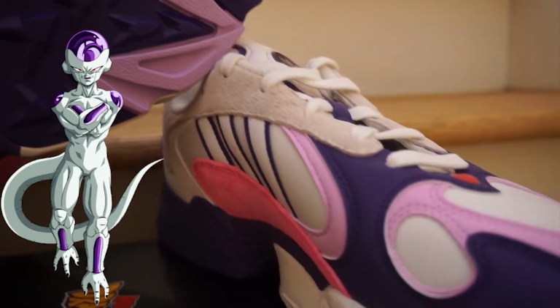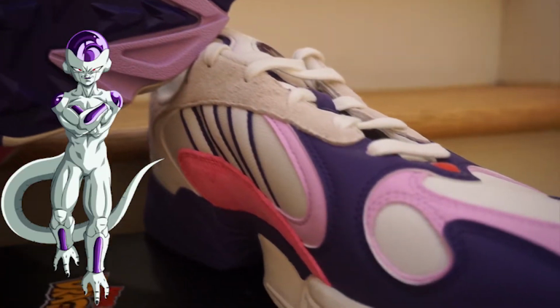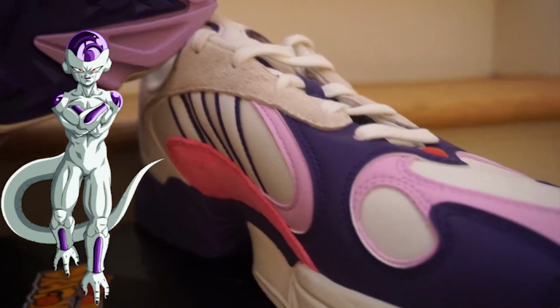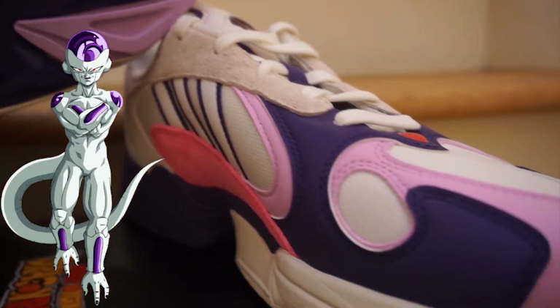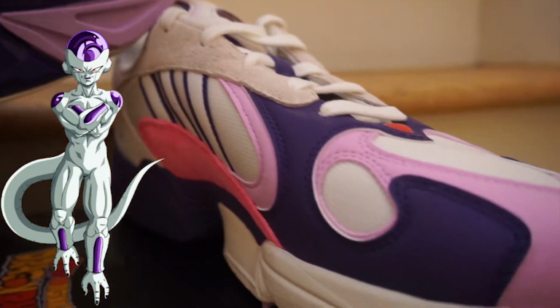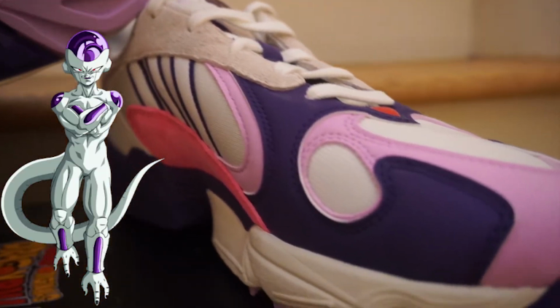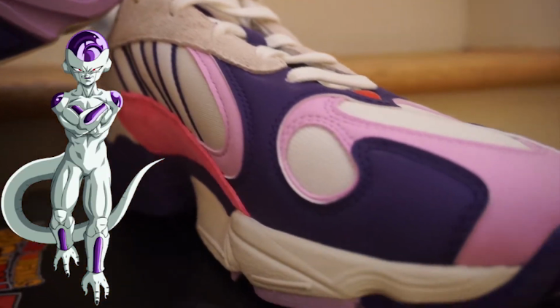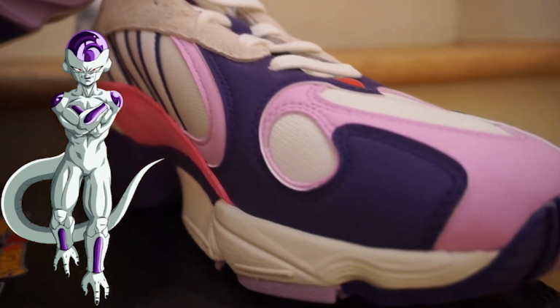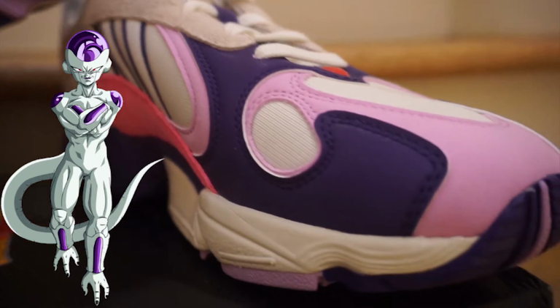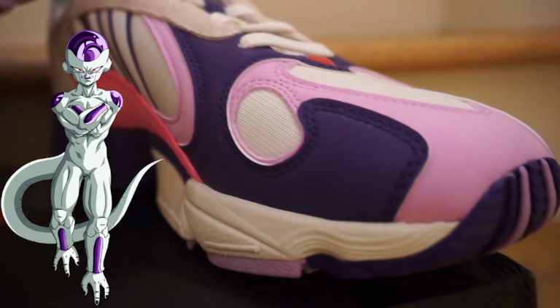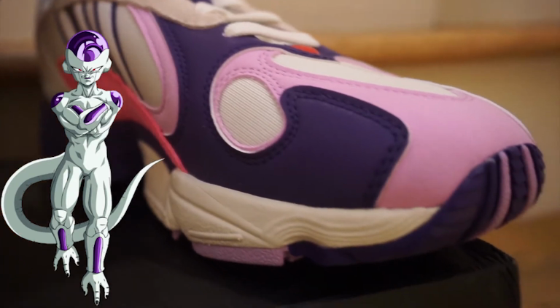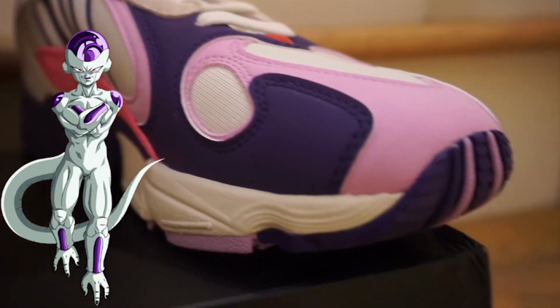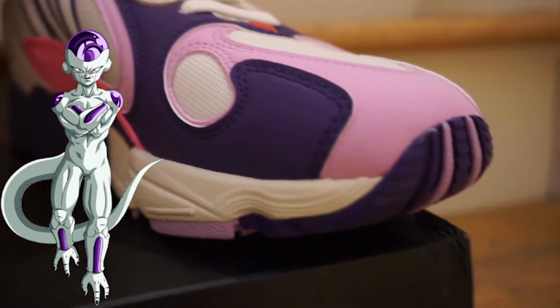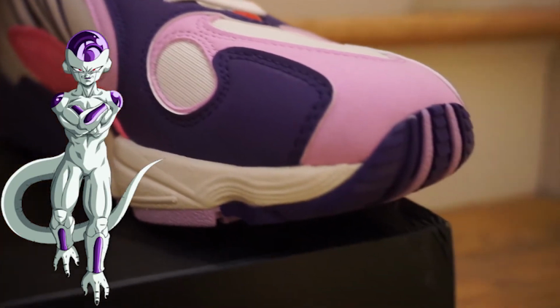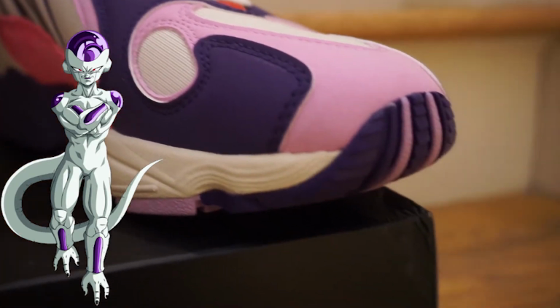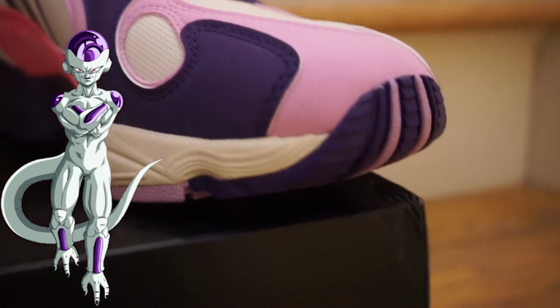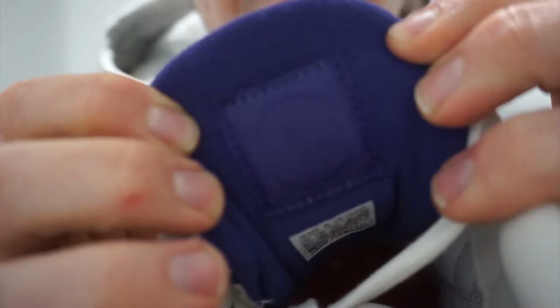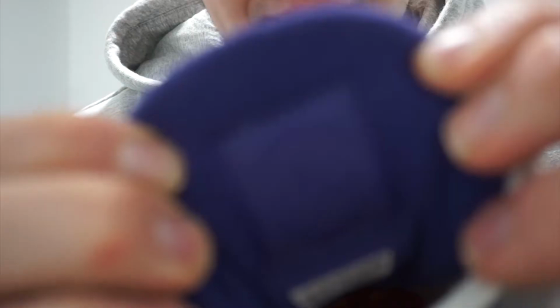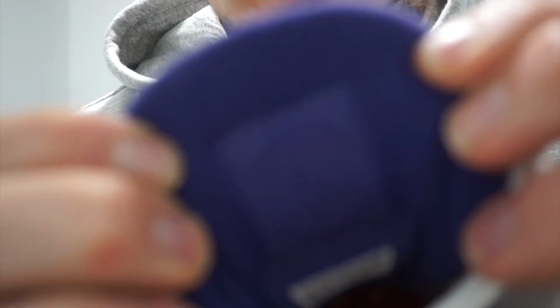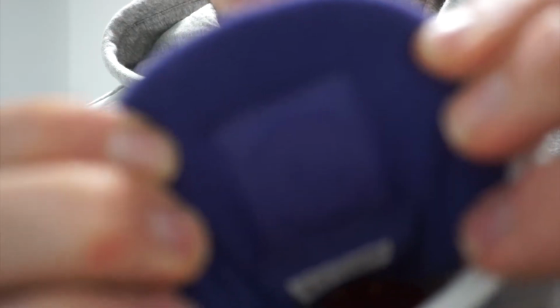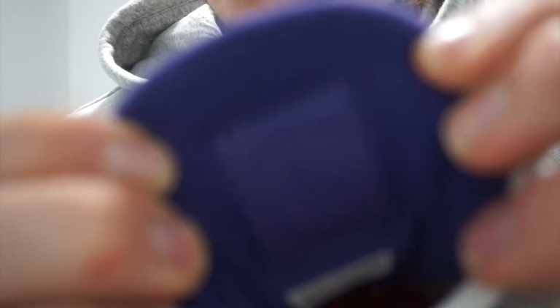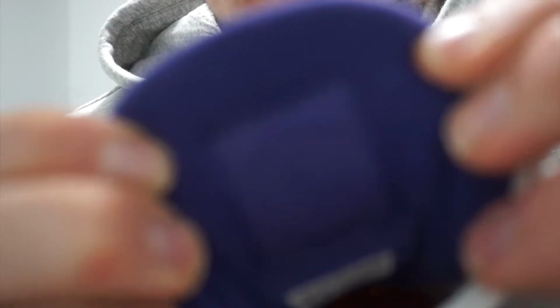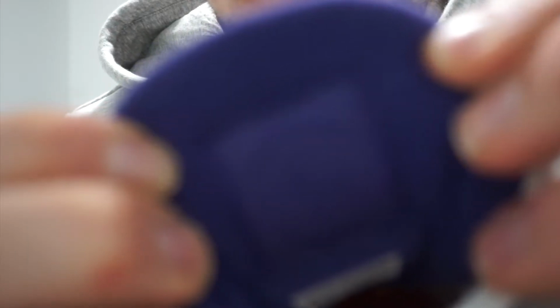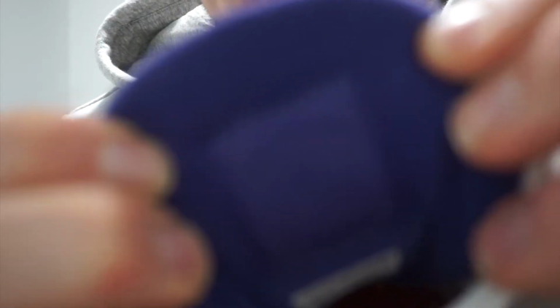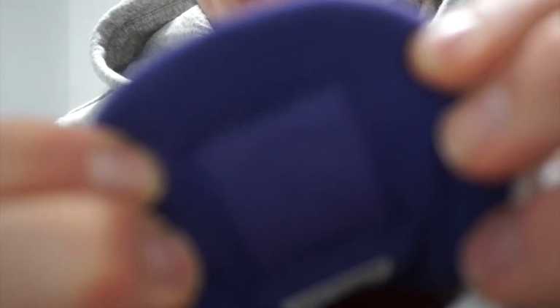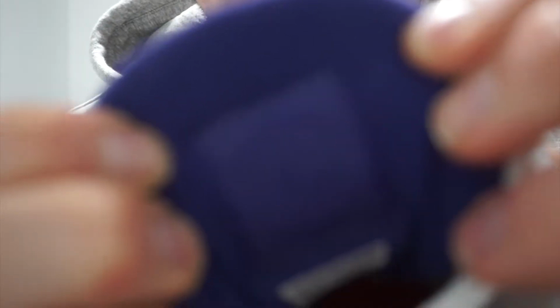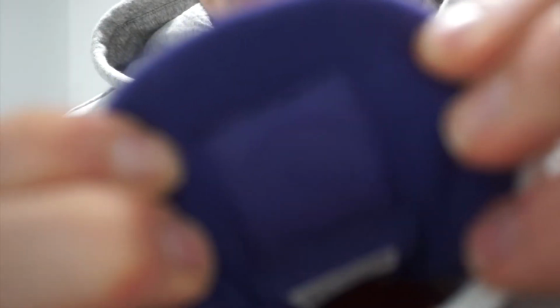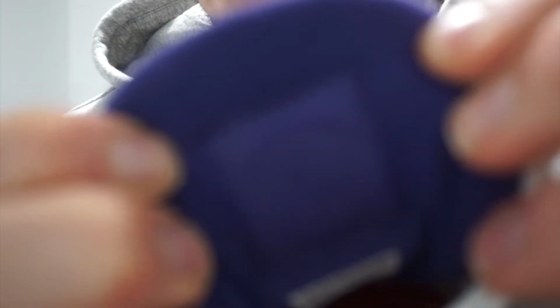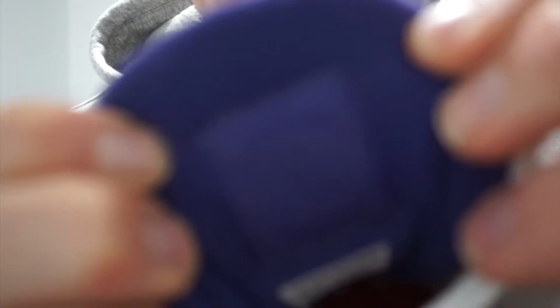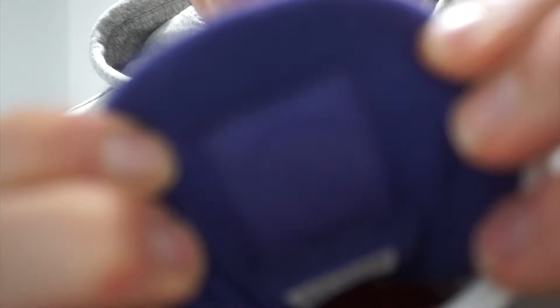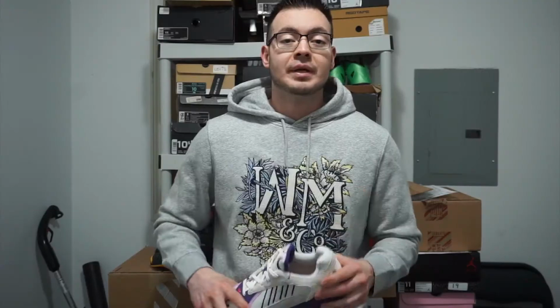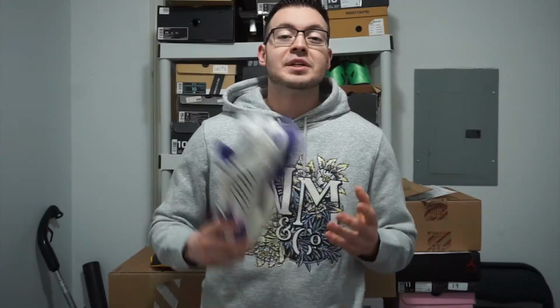I'll post a picture of him here to show you. On the inside of the tongue you got your two-star dragon ball, because this is the second pair of the seven-pair set.